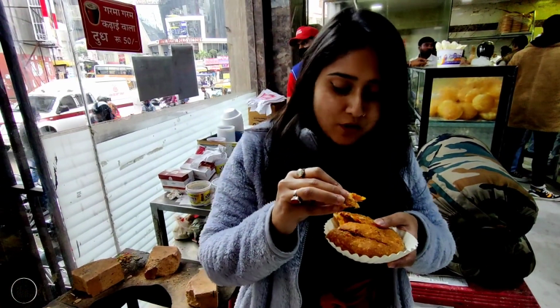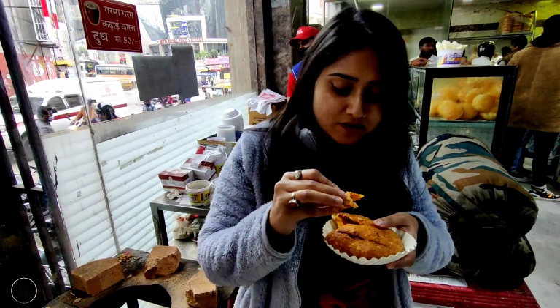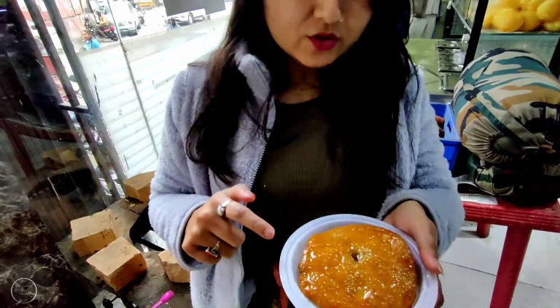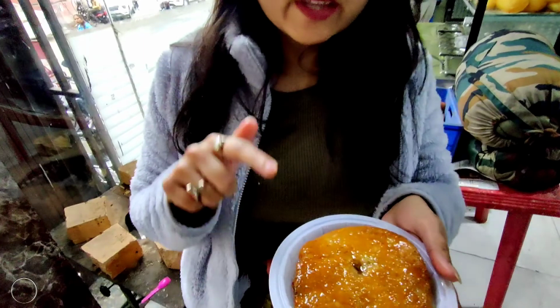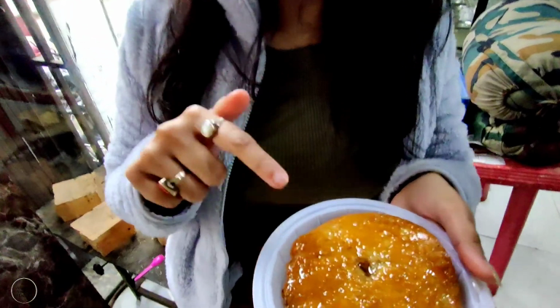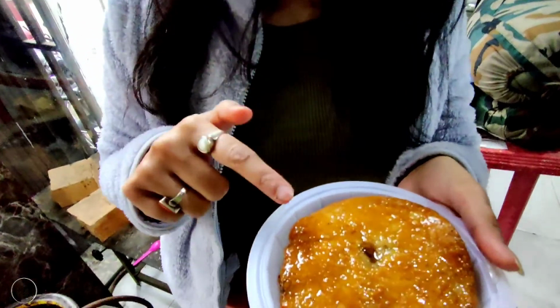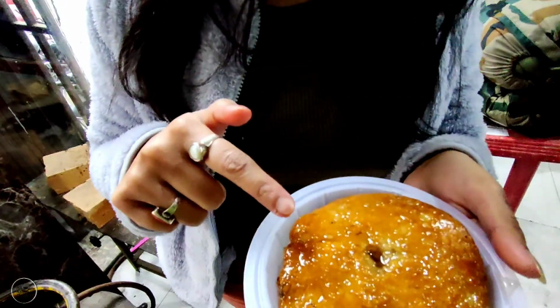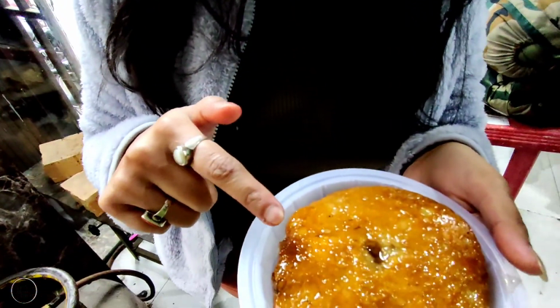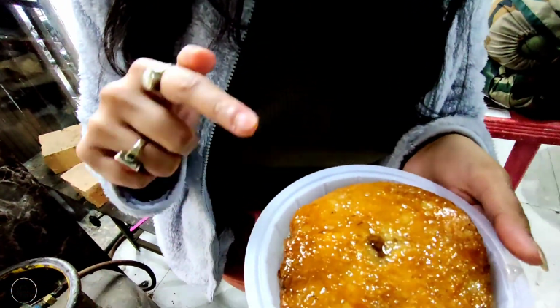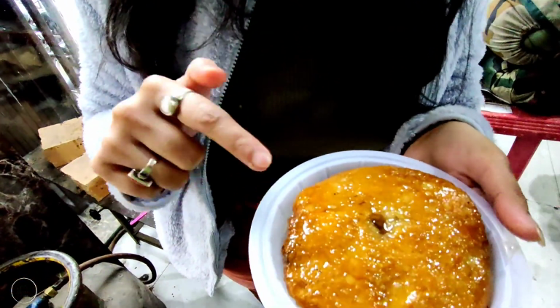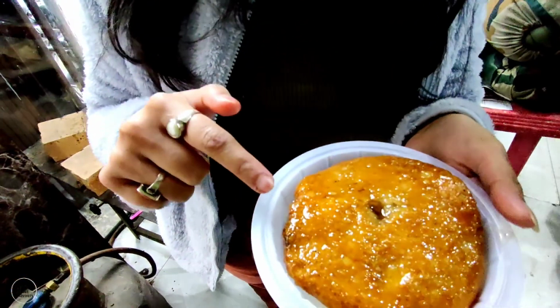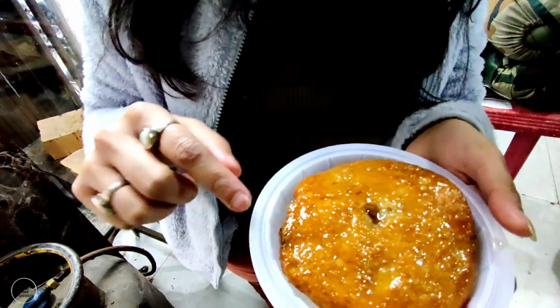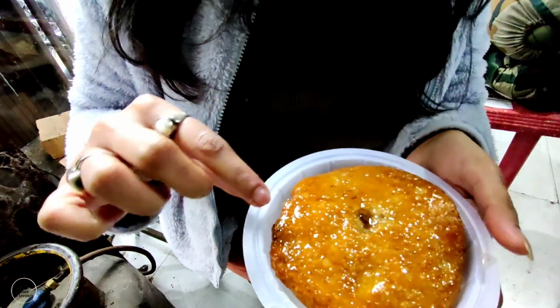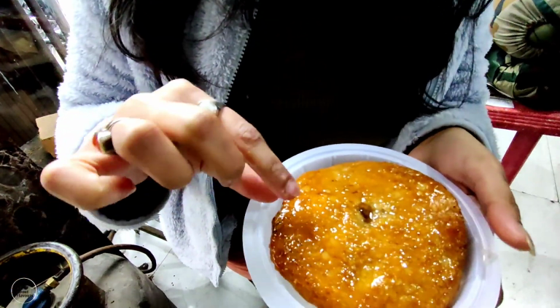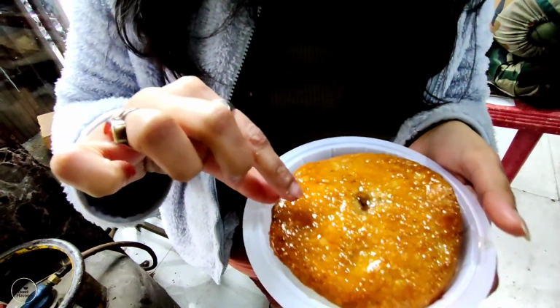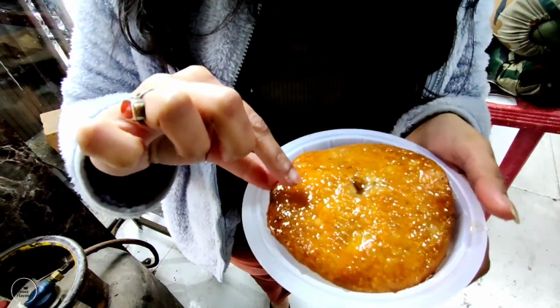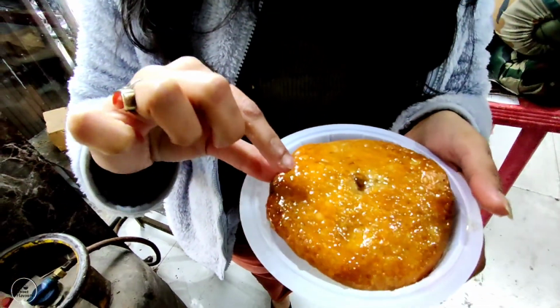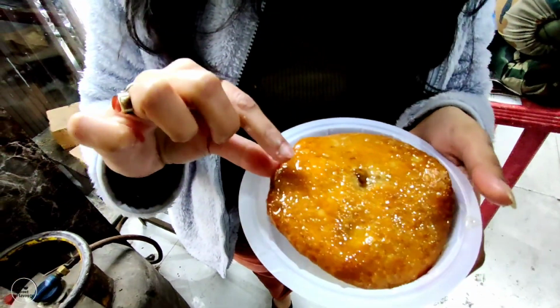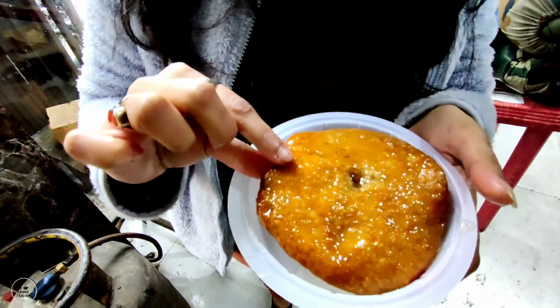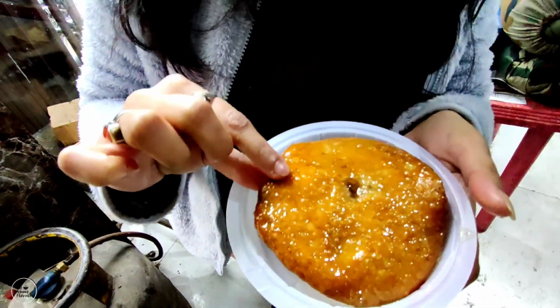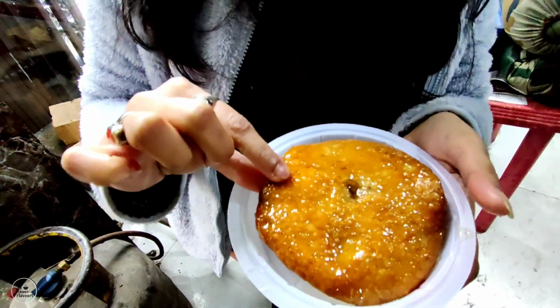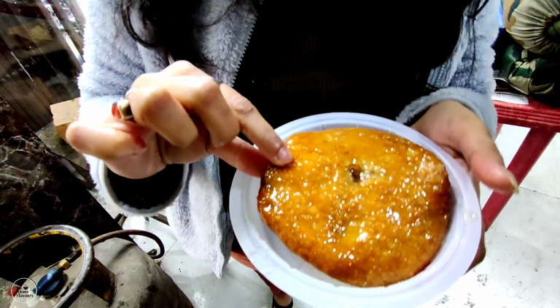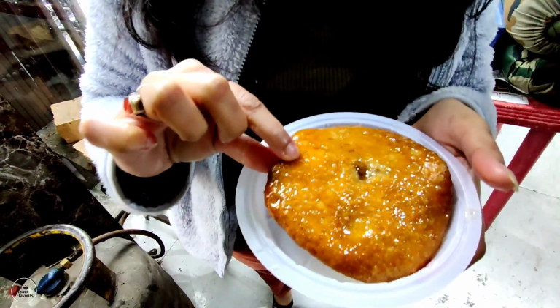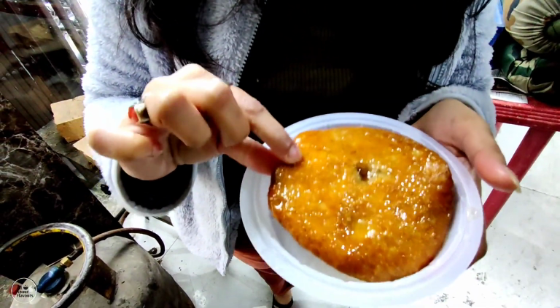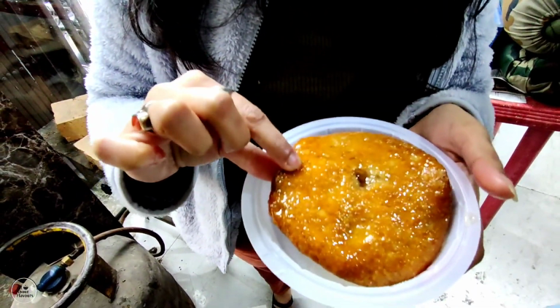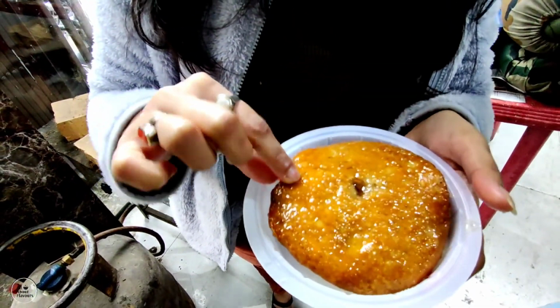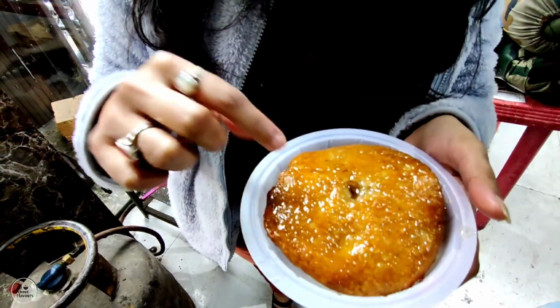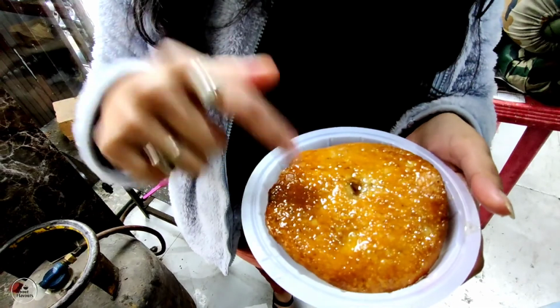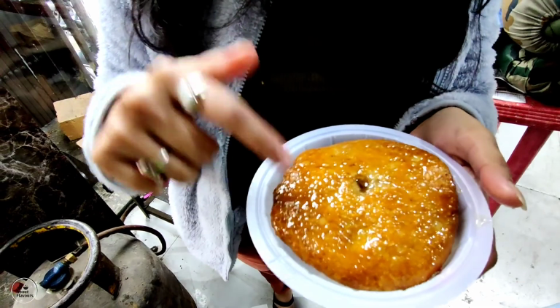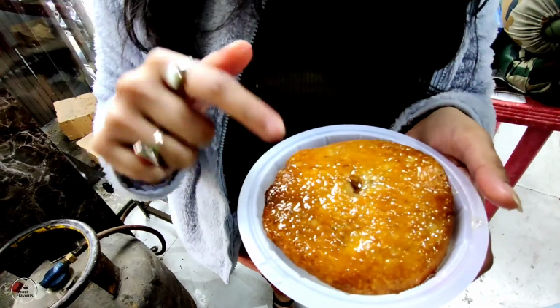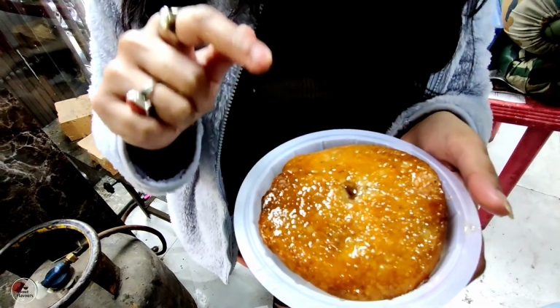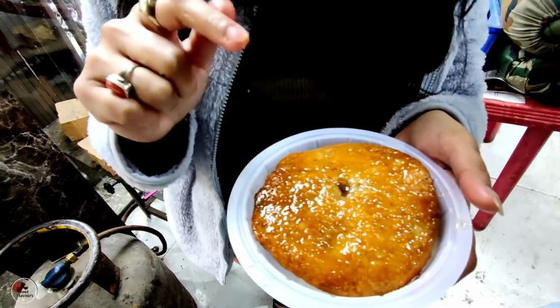So this is mawa kachori. This is mawa kachori — it's filled with sugar.